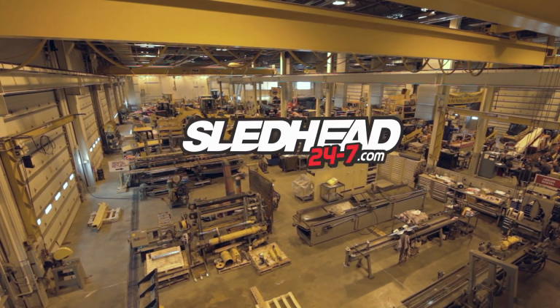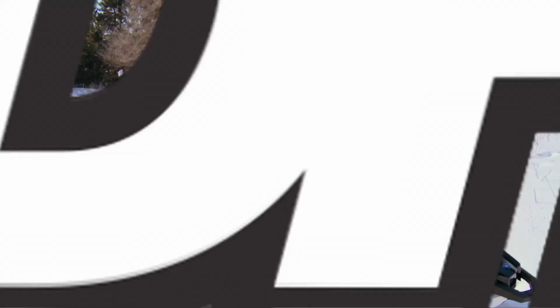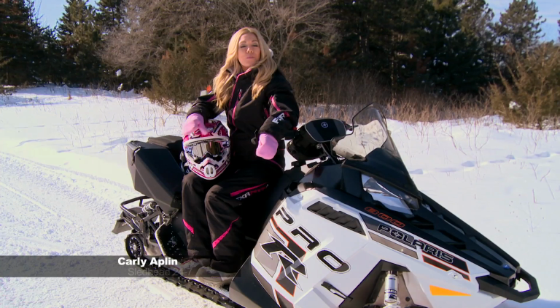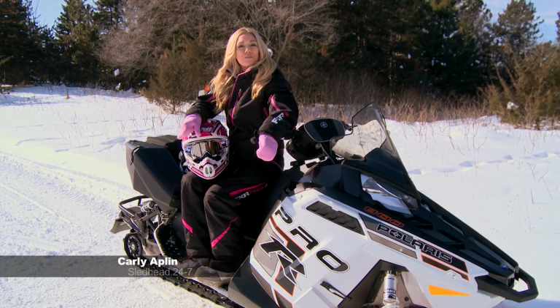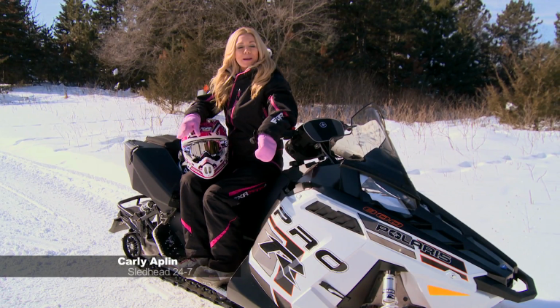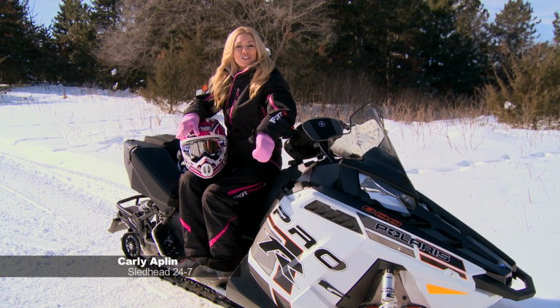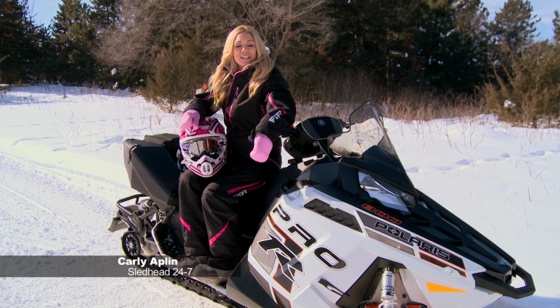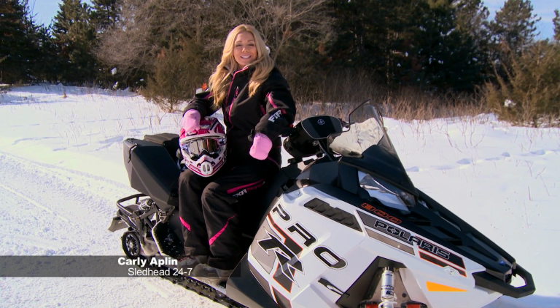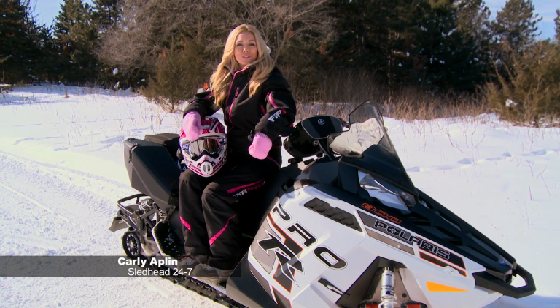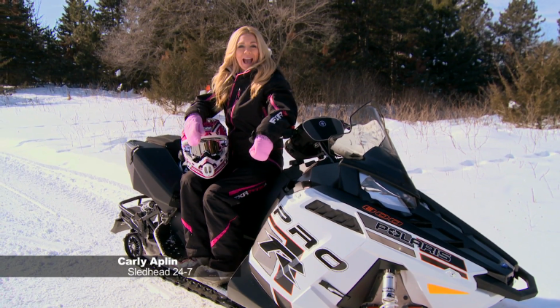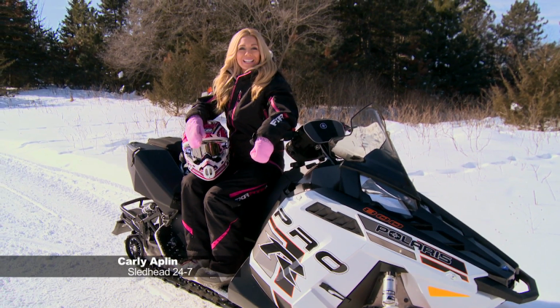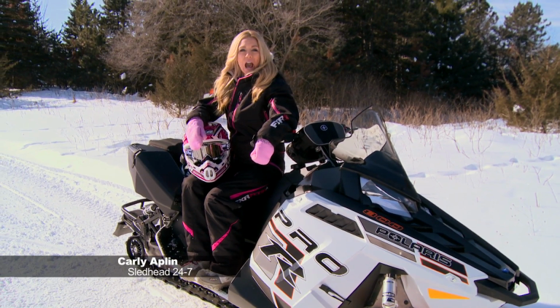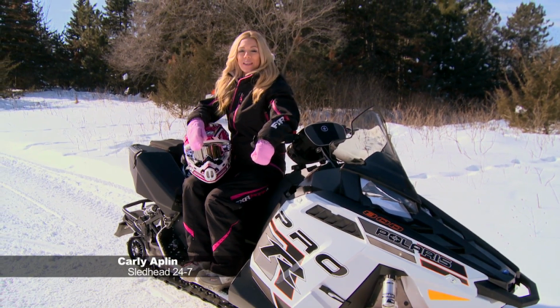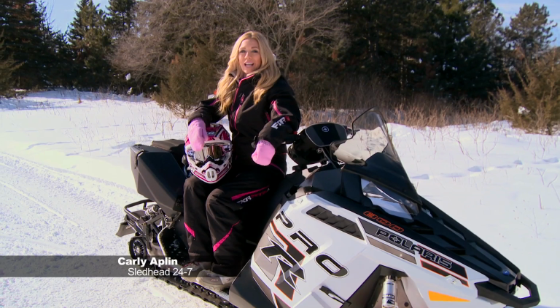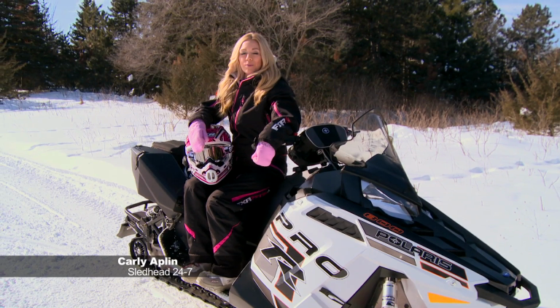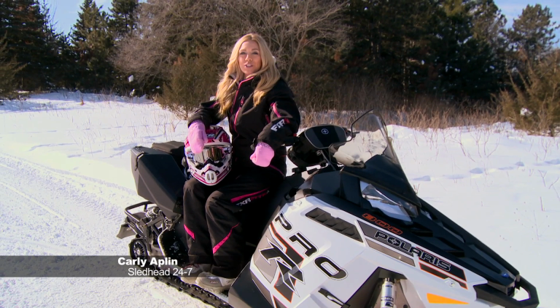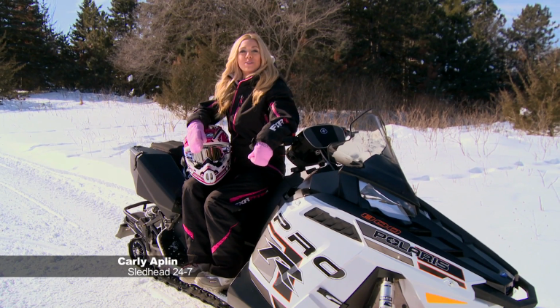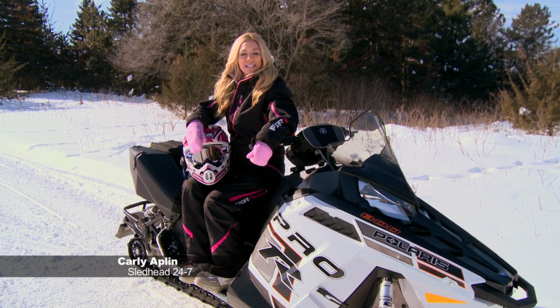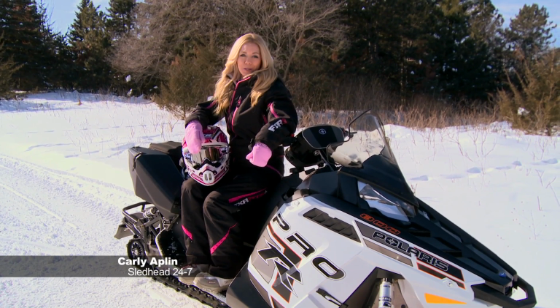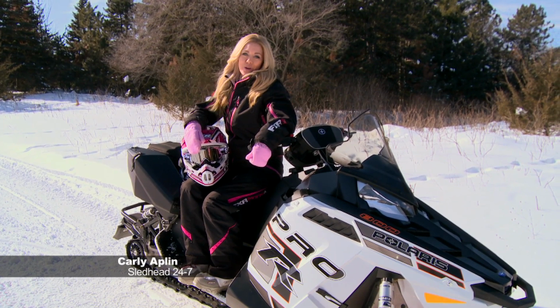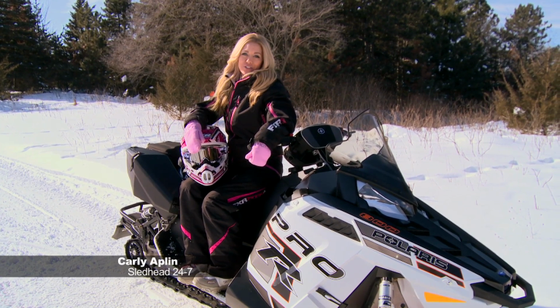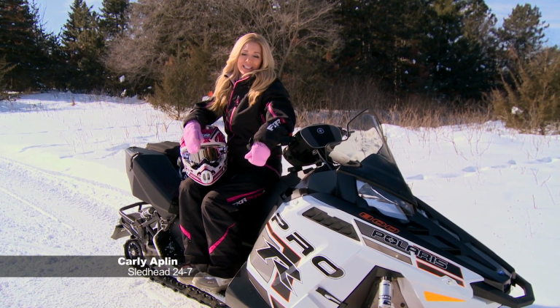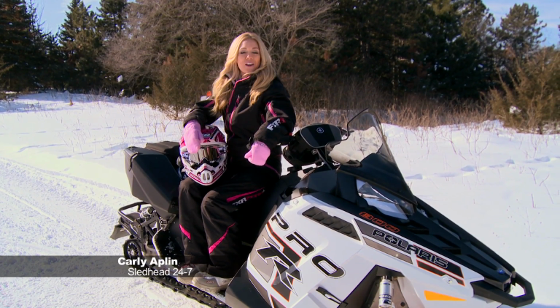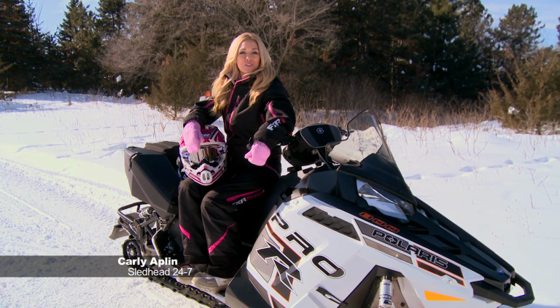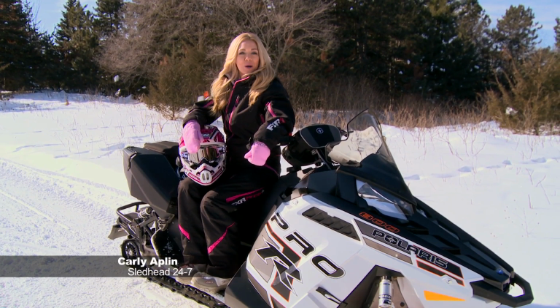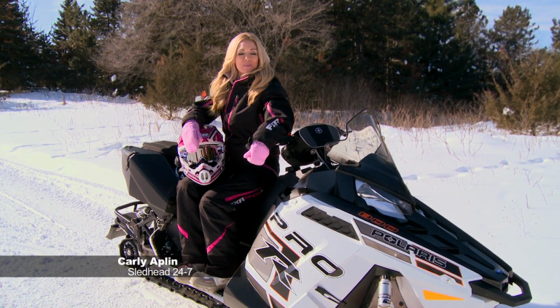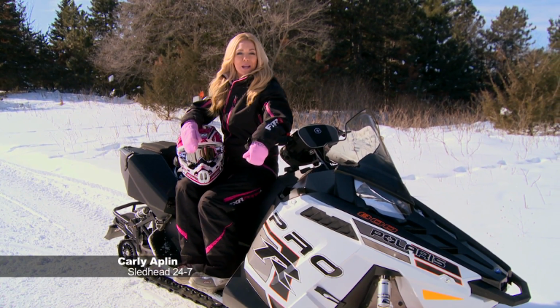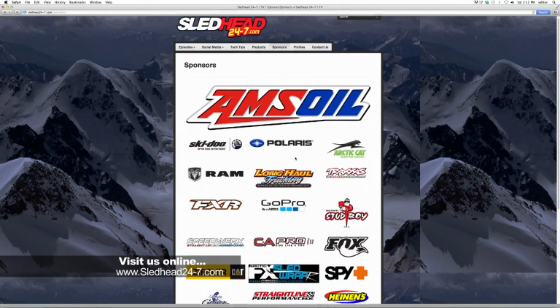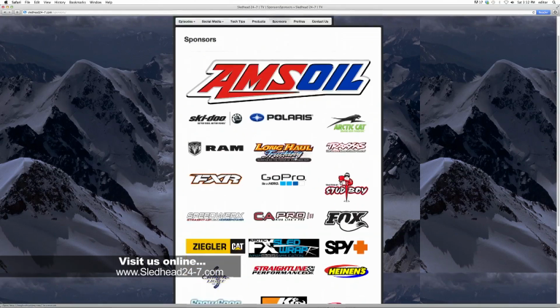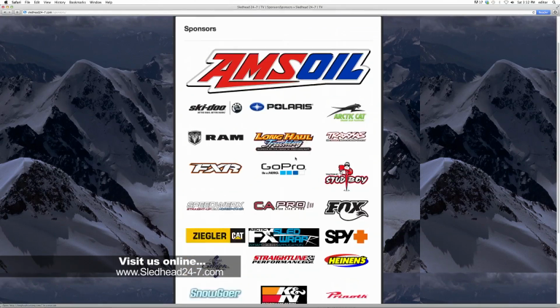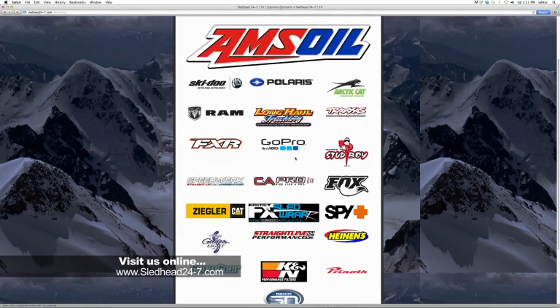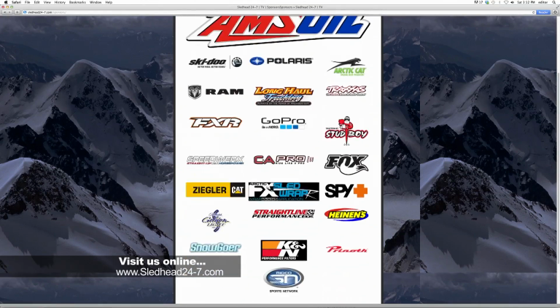For more information on Ziegler Cat and how they can help you with your next big project, head over to our website where we've set up a link.